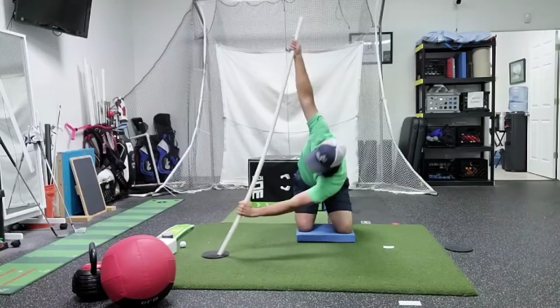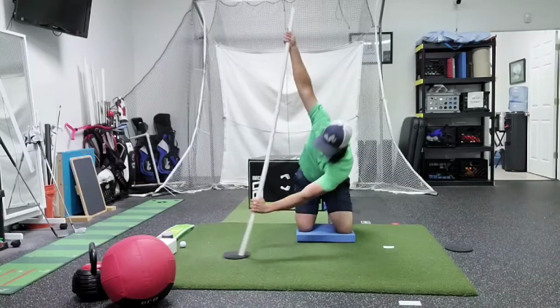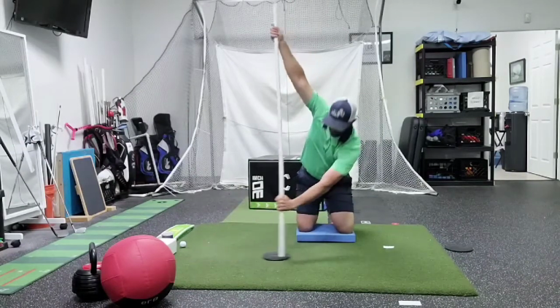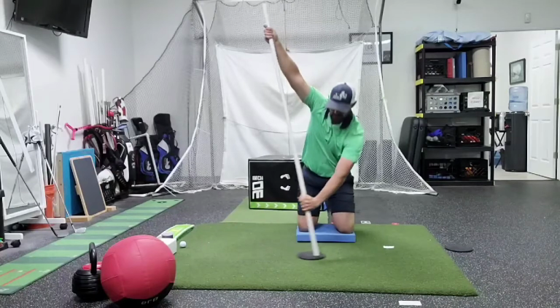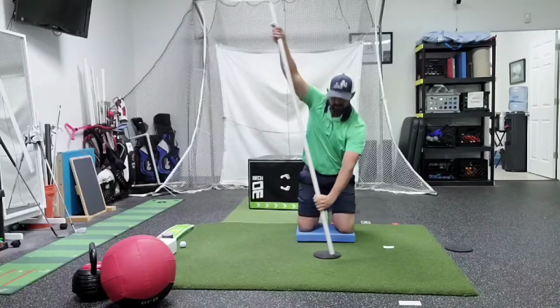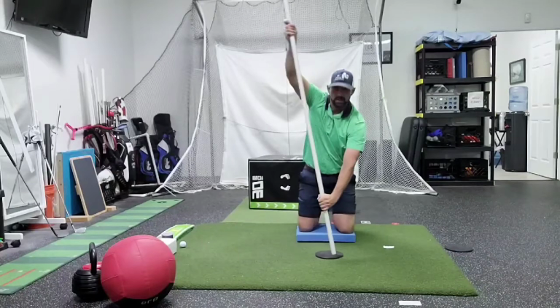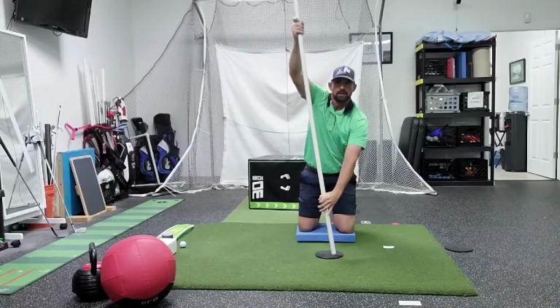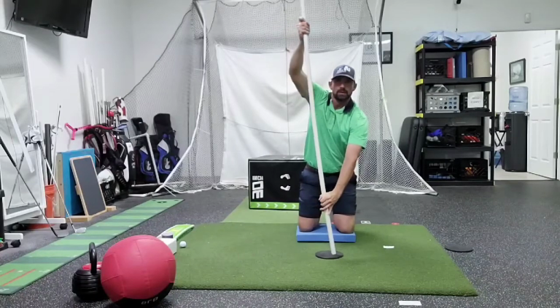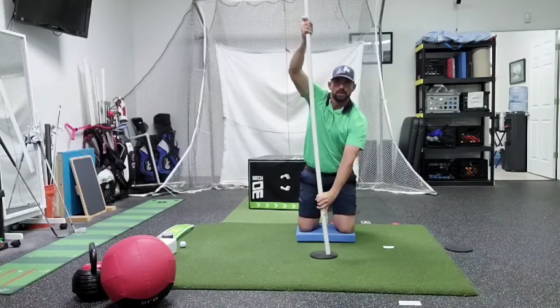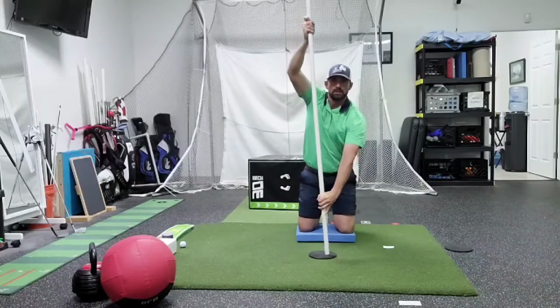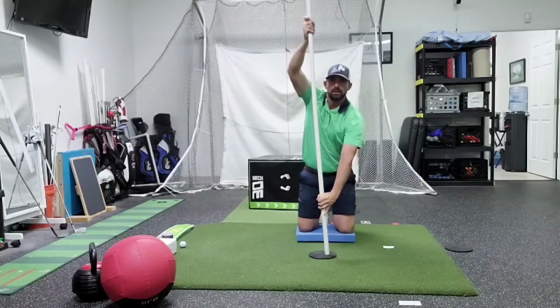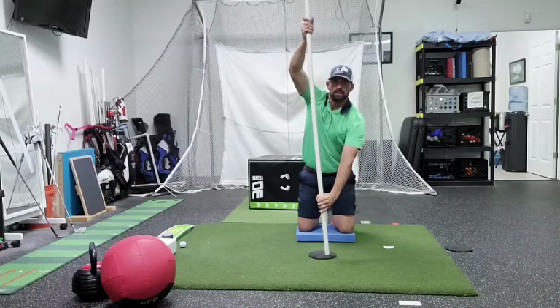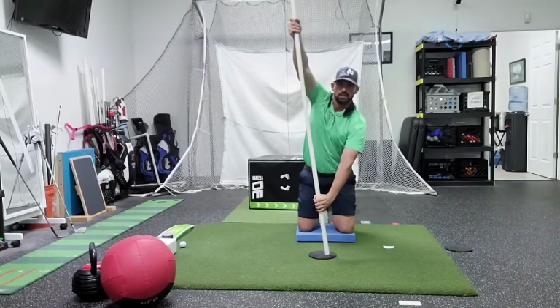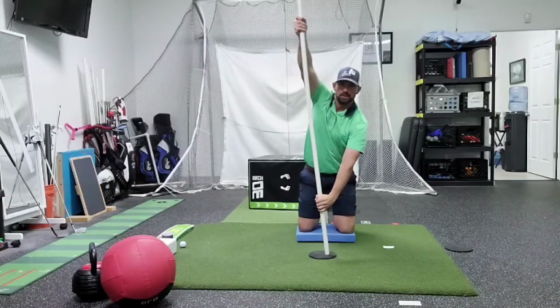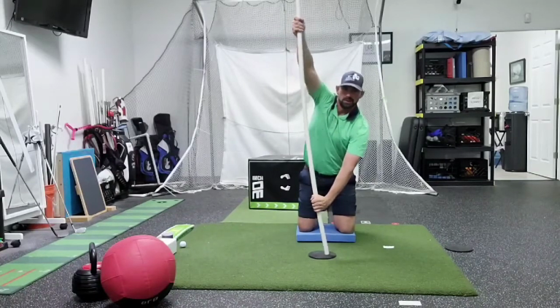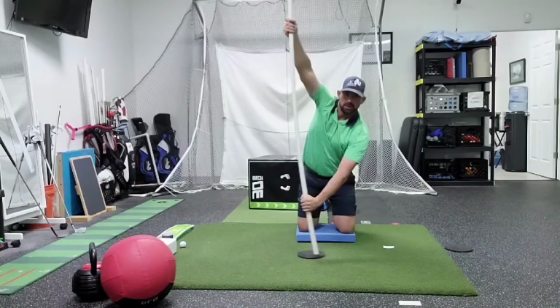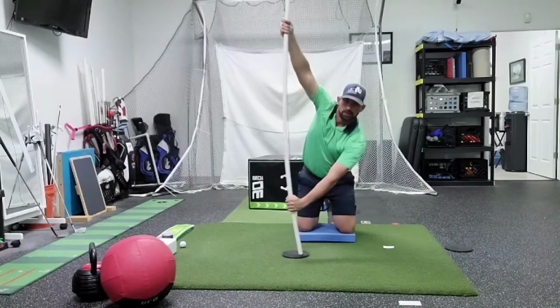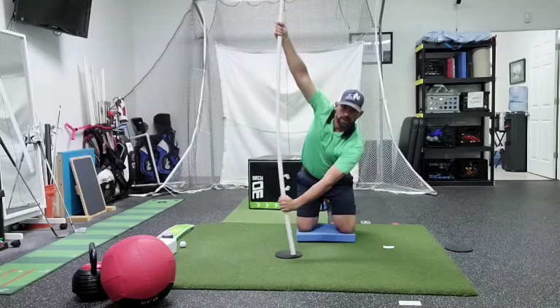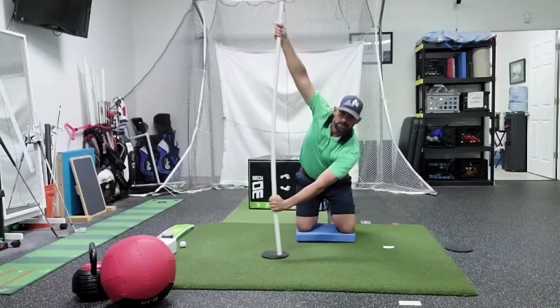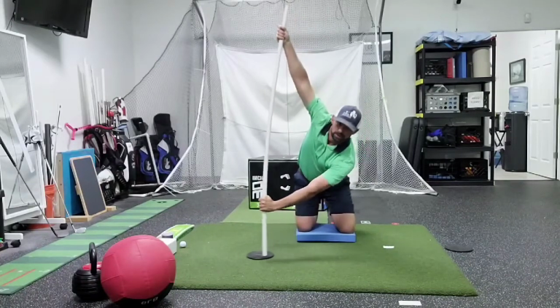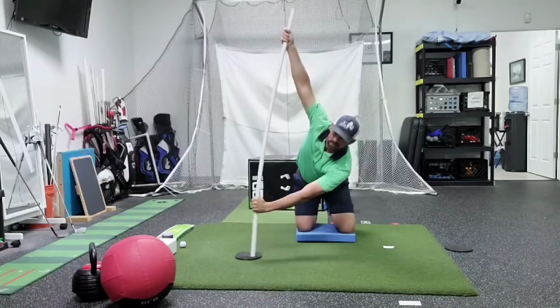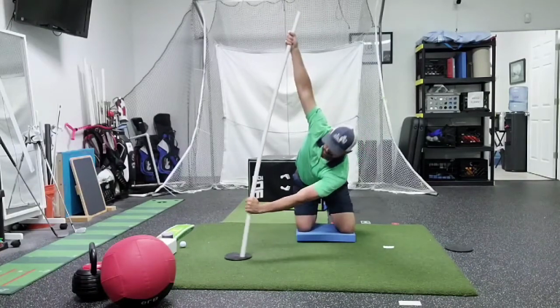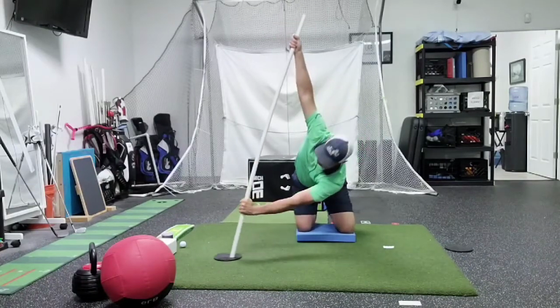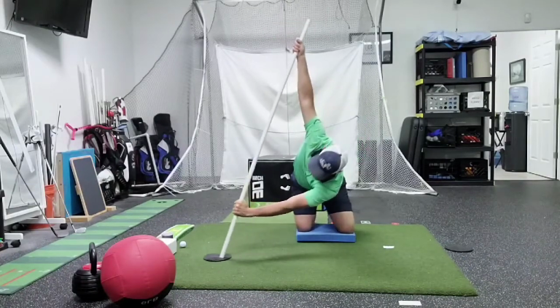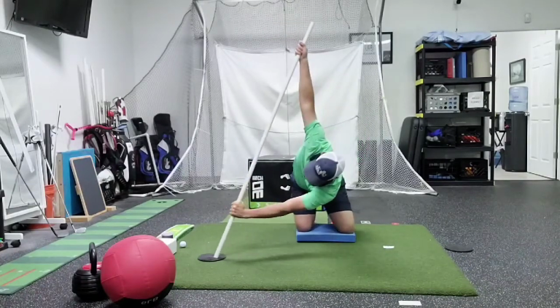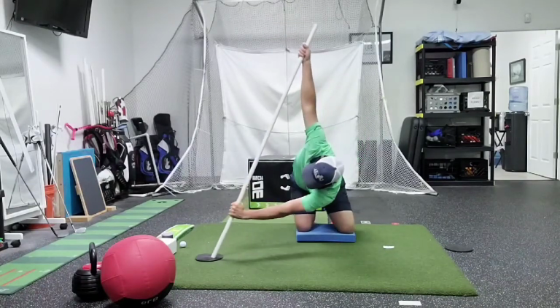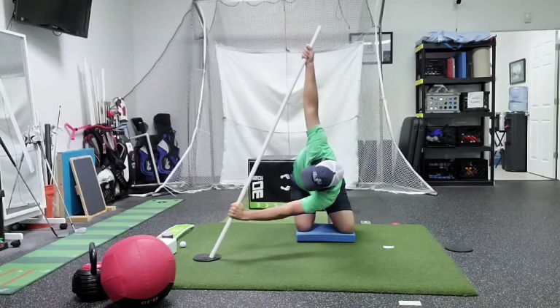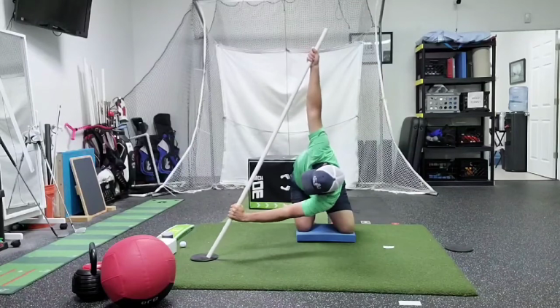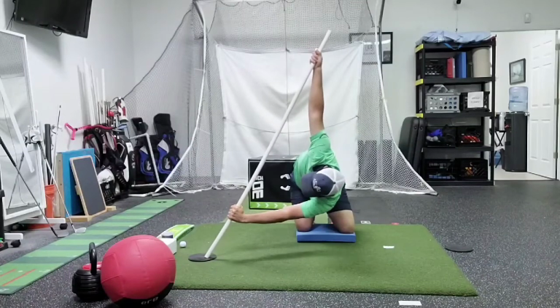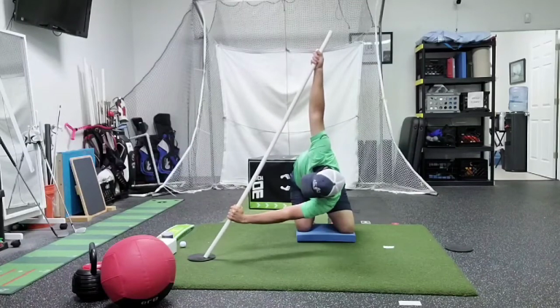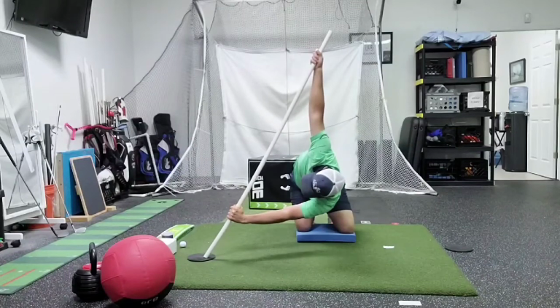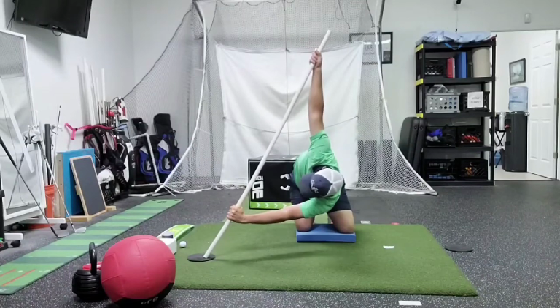Come back up, reach, dropping that shoulder towards the ground as we turn.